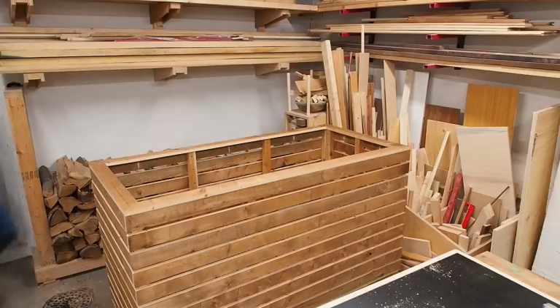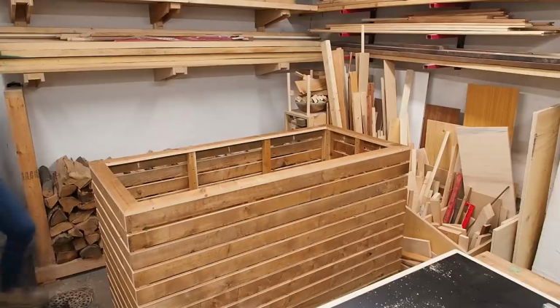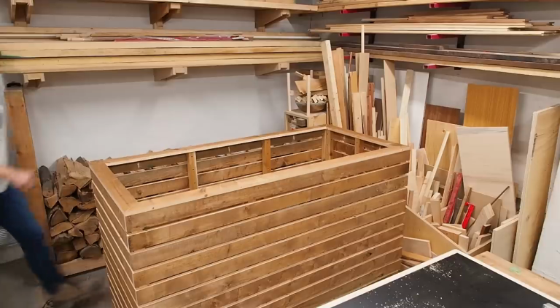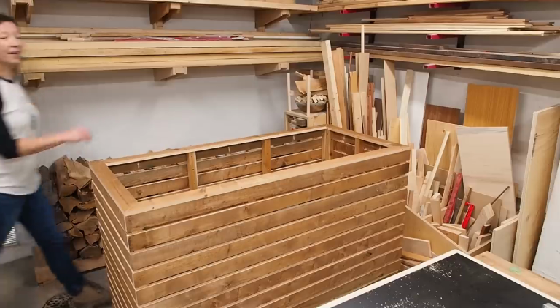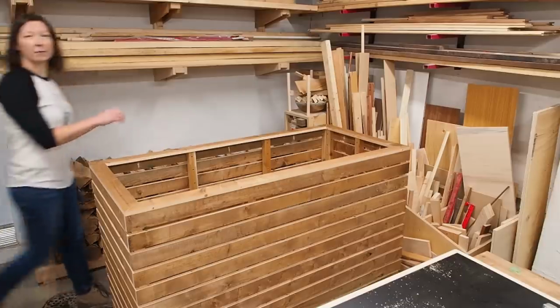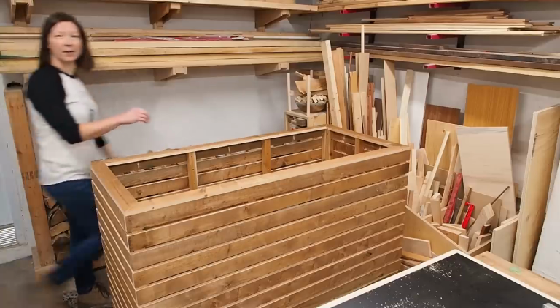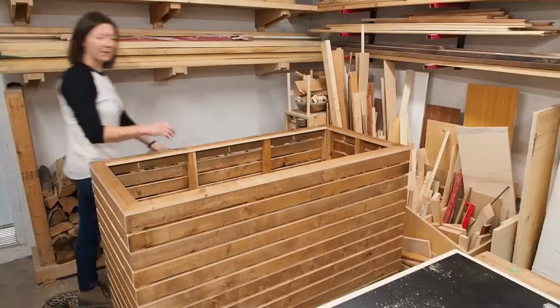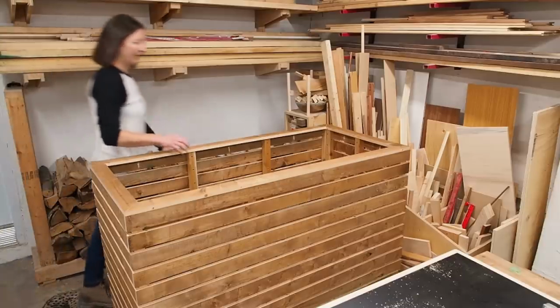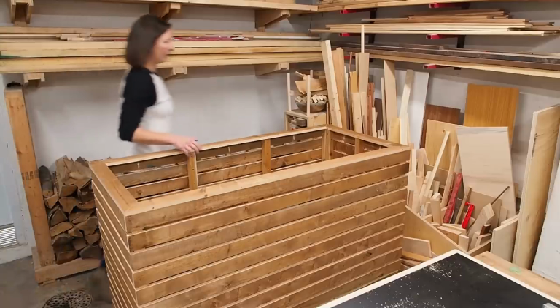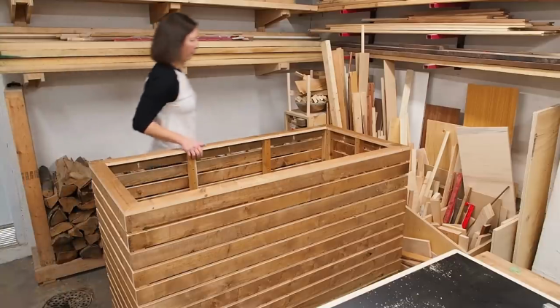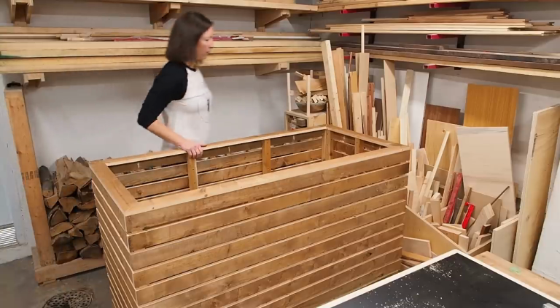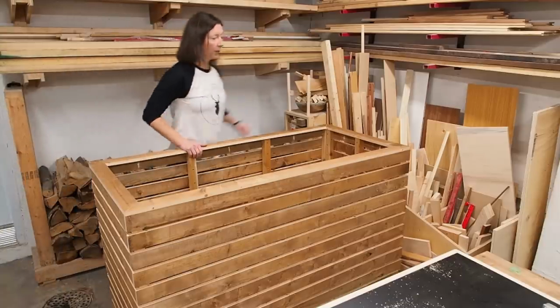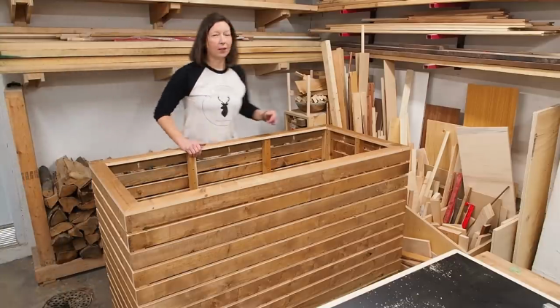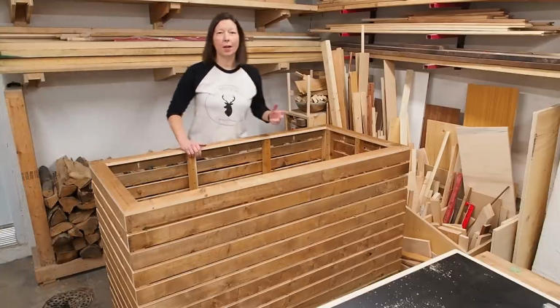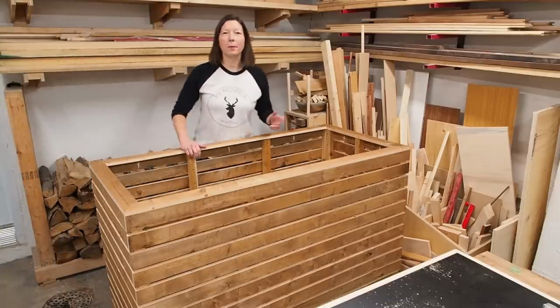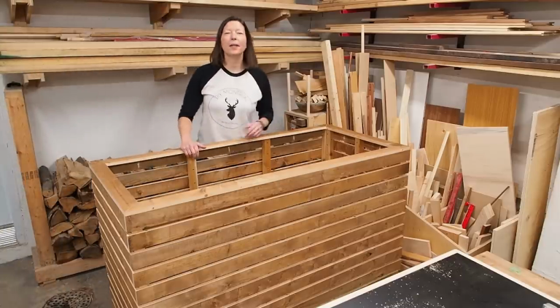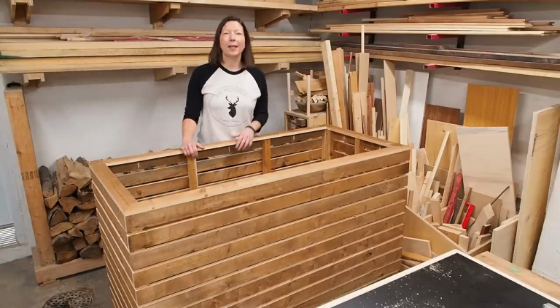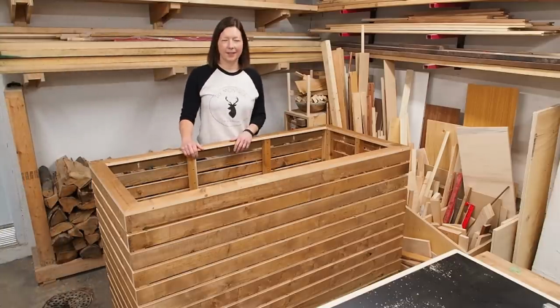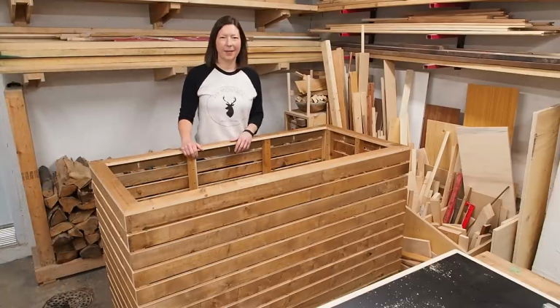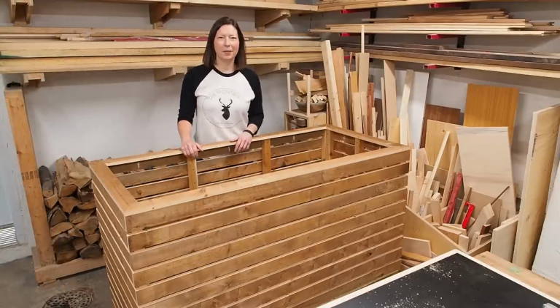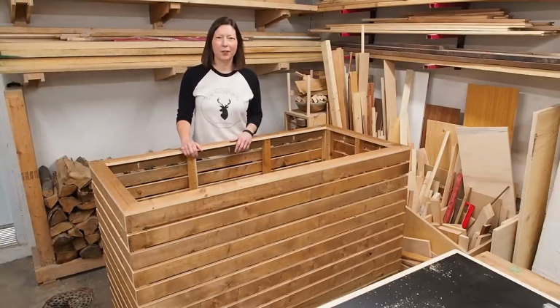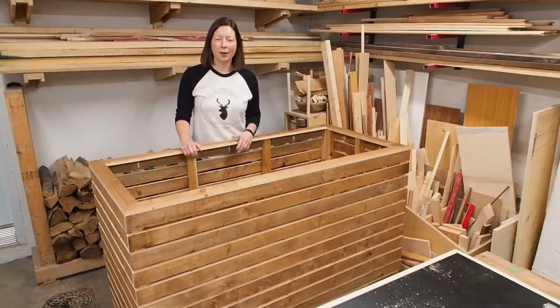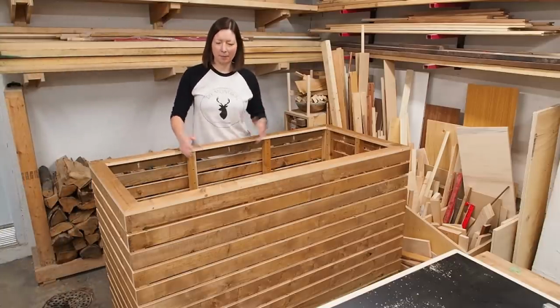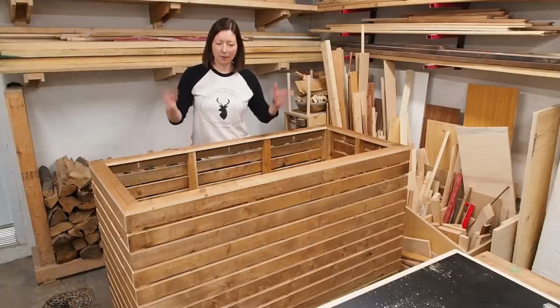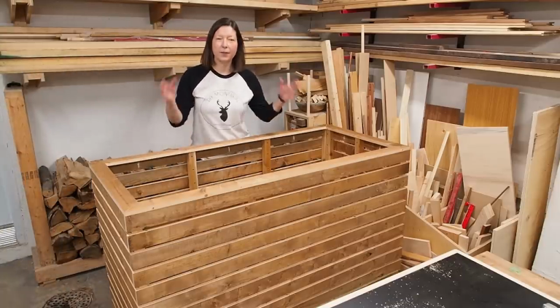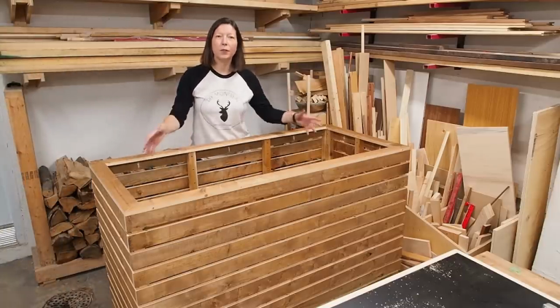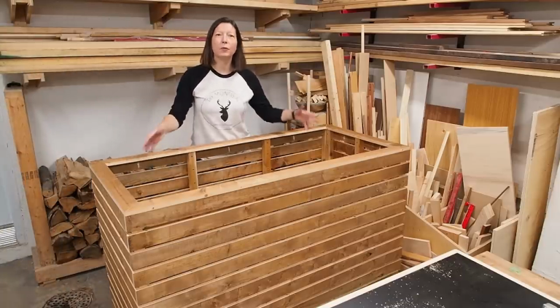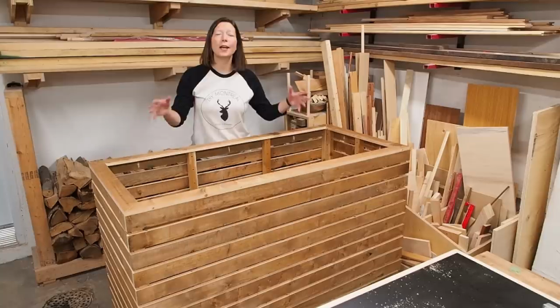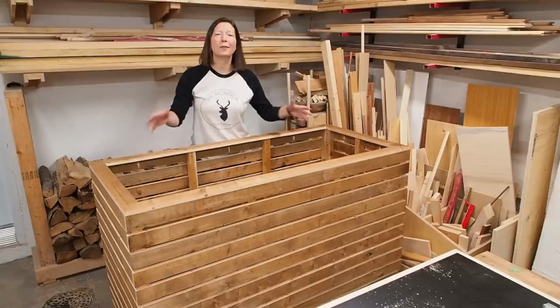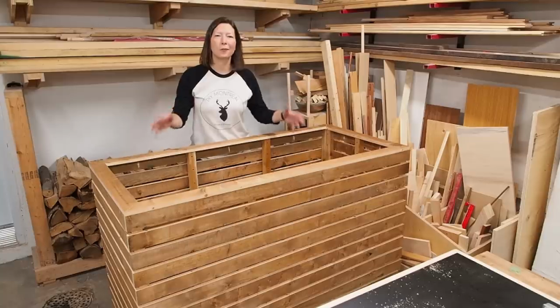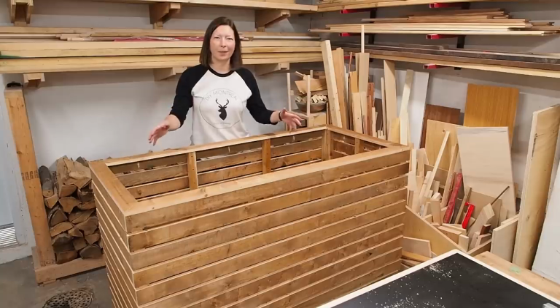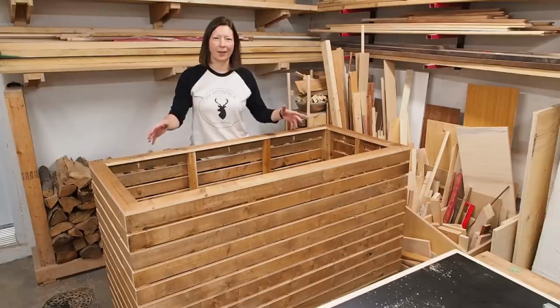Hey there and welcome to DIY Montreal. I'm Marie and today I'm going to show you how I built this huge outdoor planter.